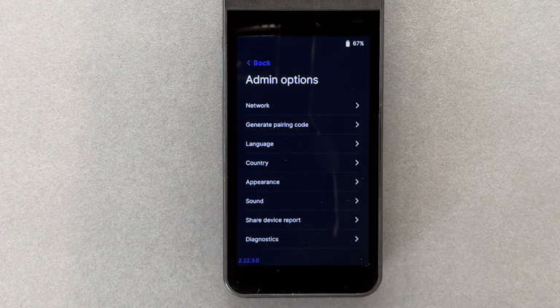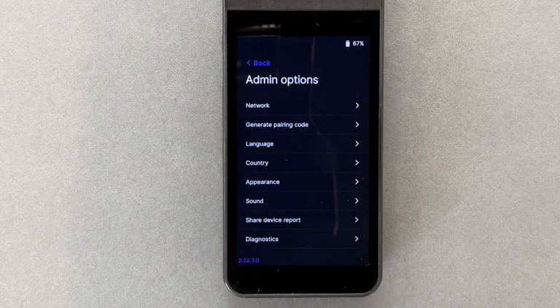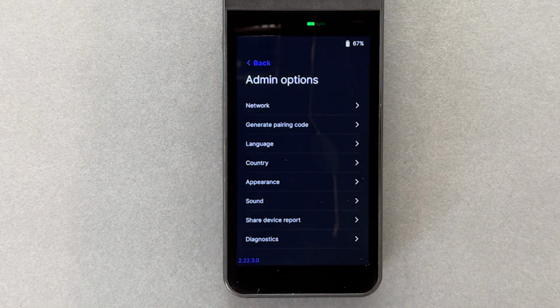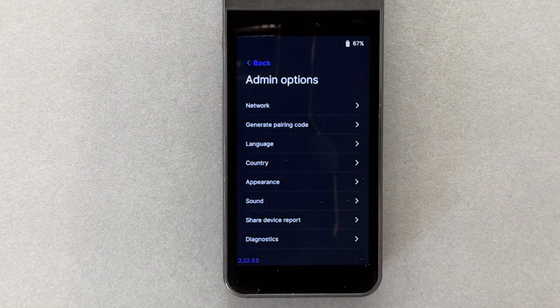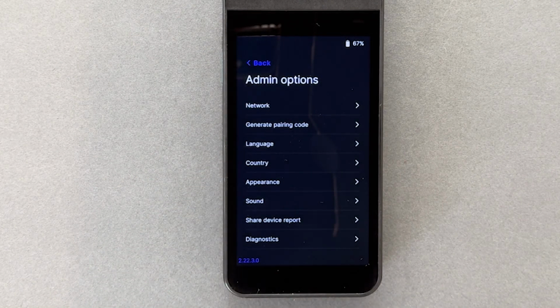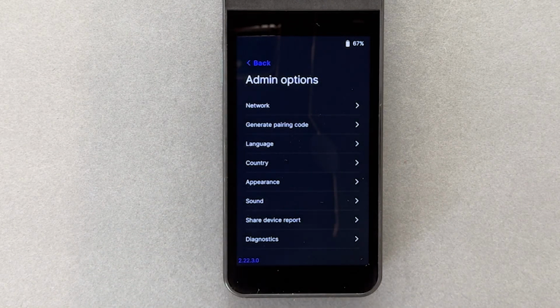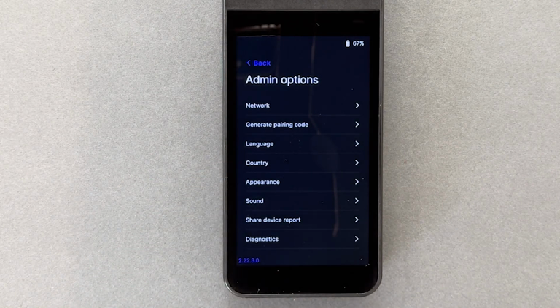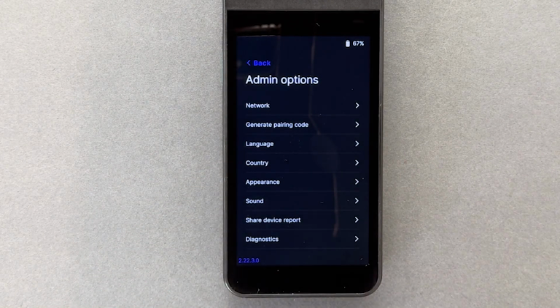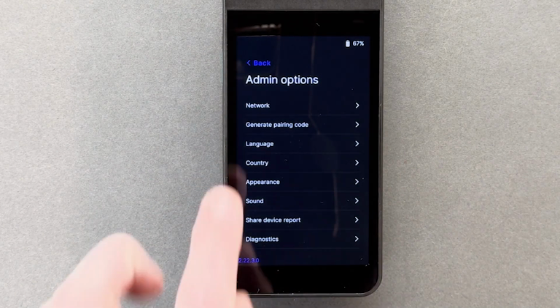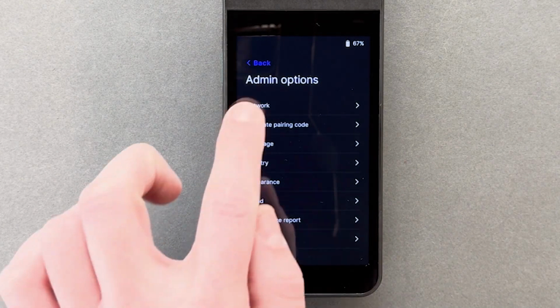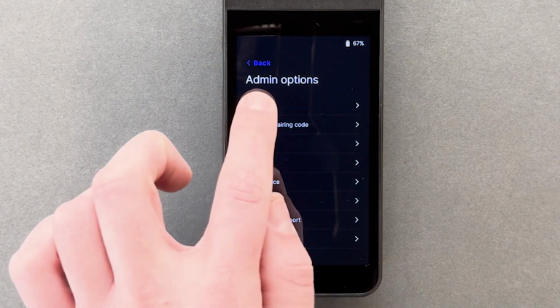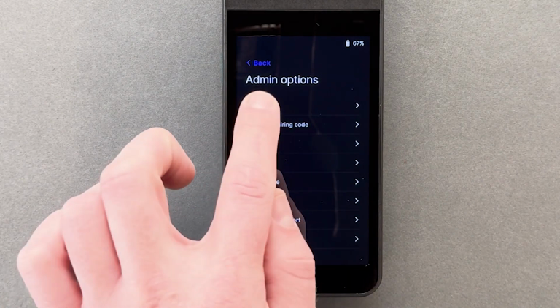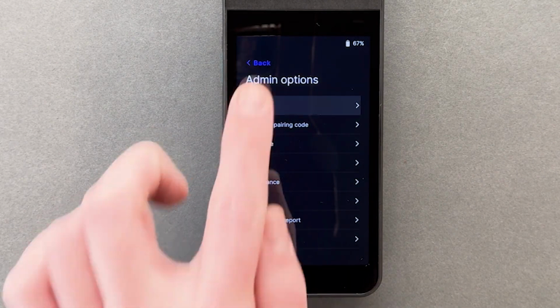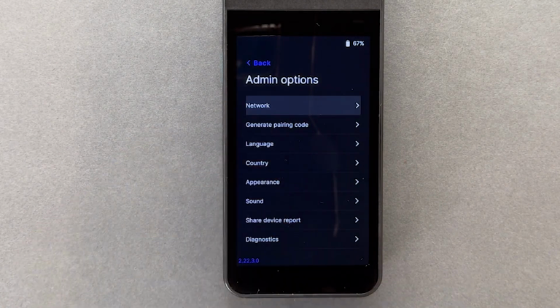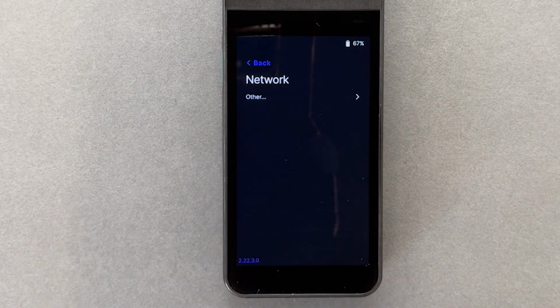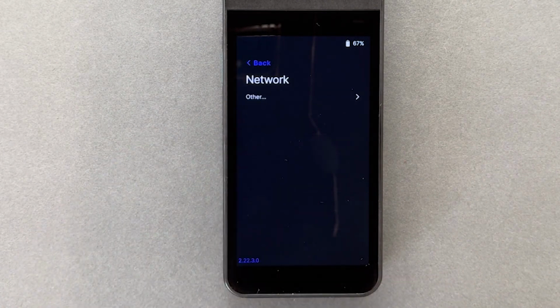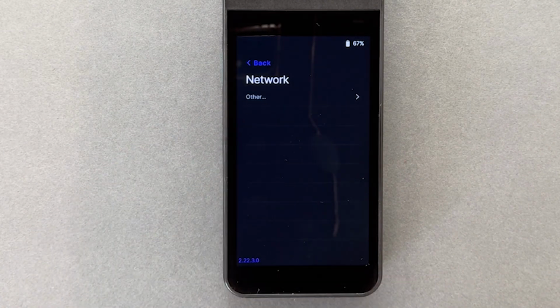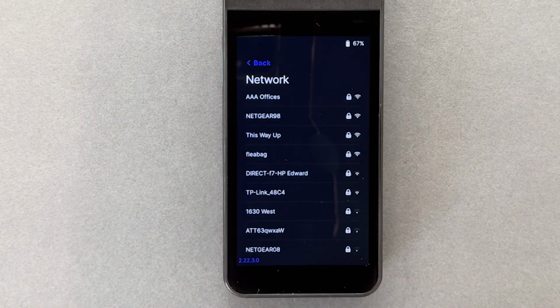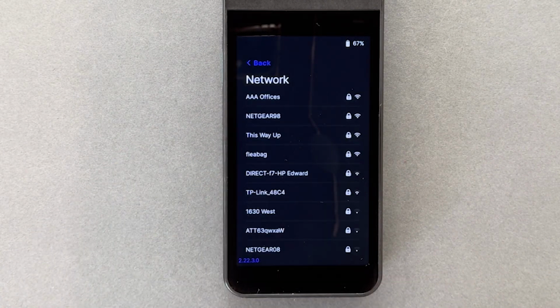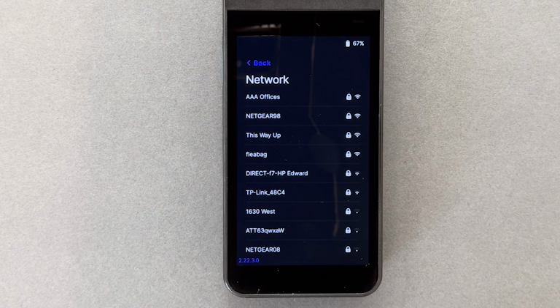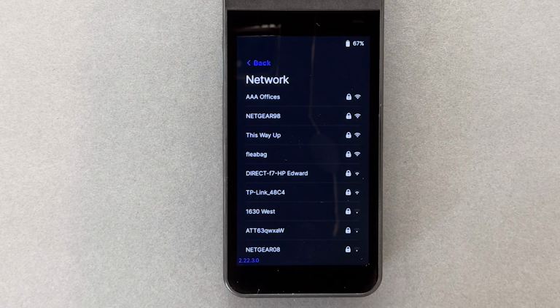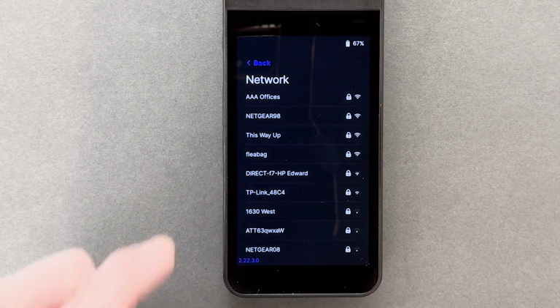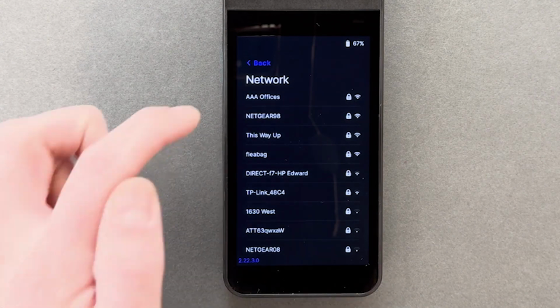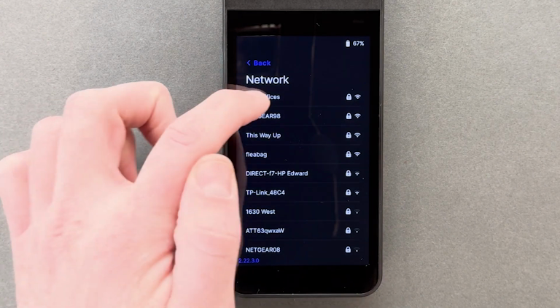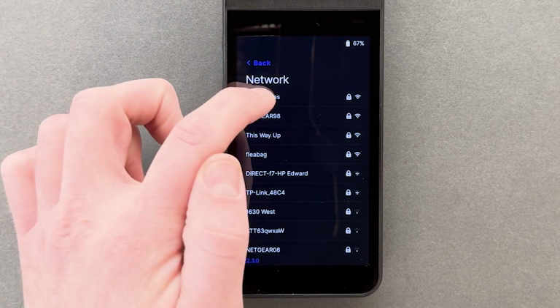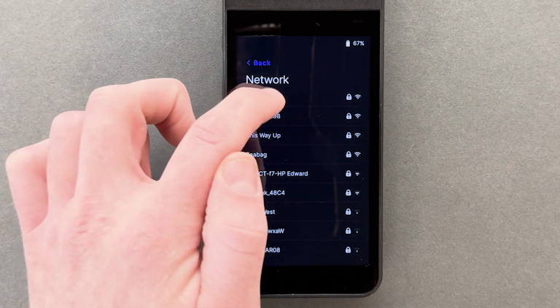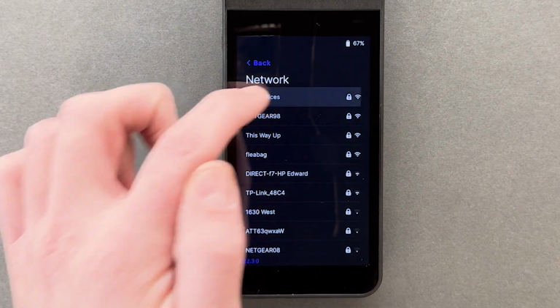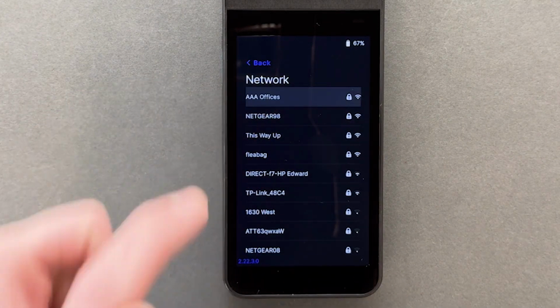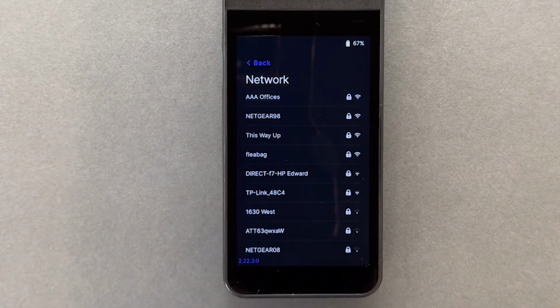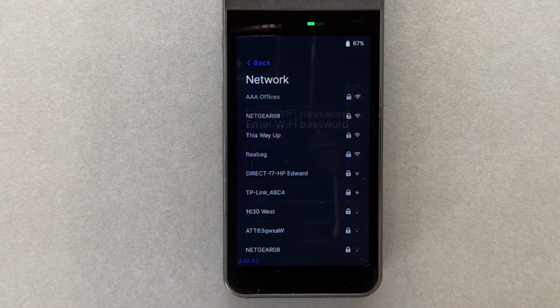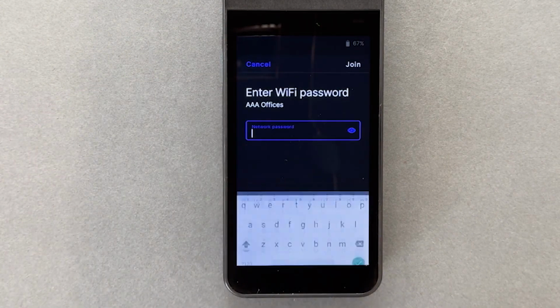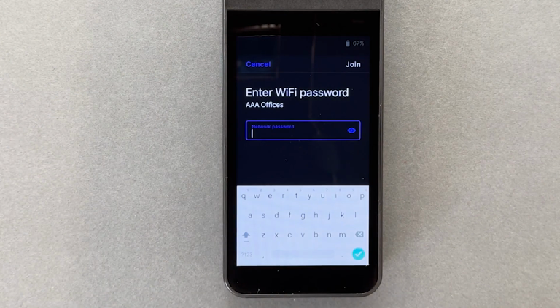From here, I'll tap Network, select my office's secure Wi-Fi, and enter the password.